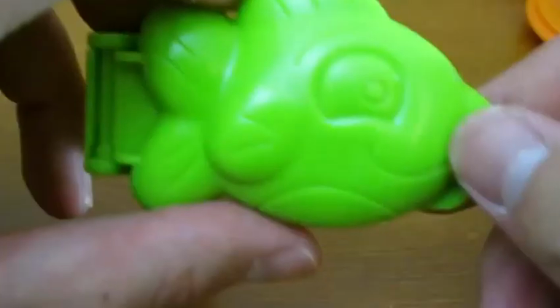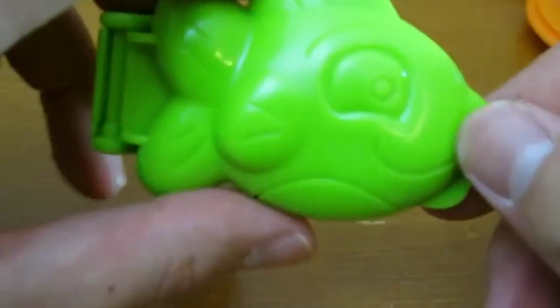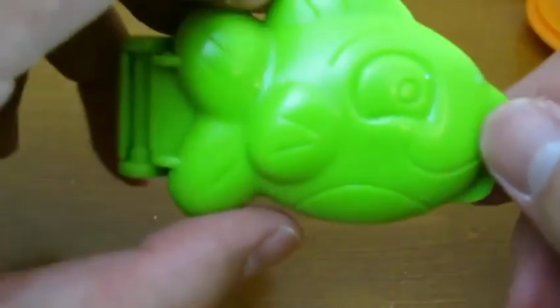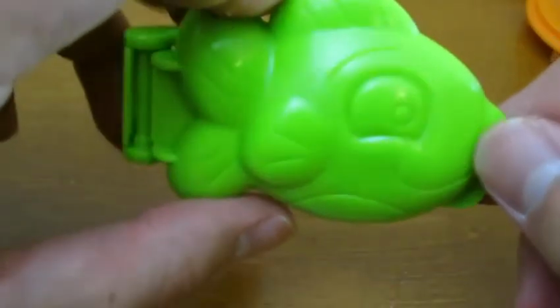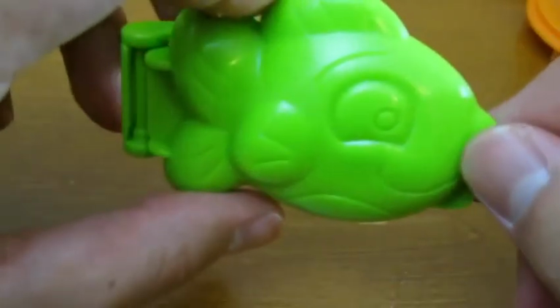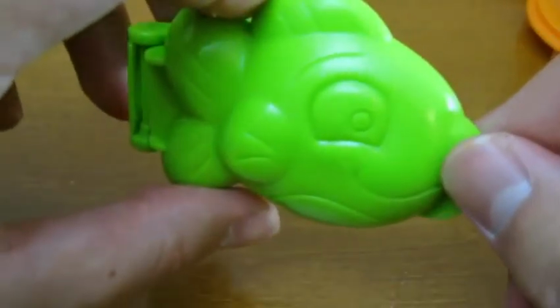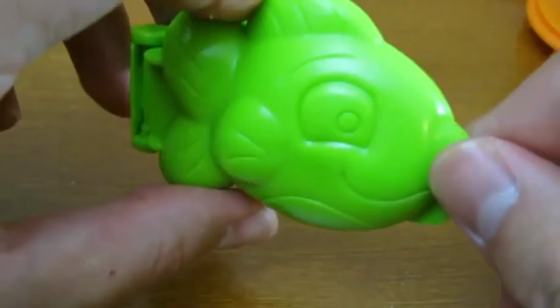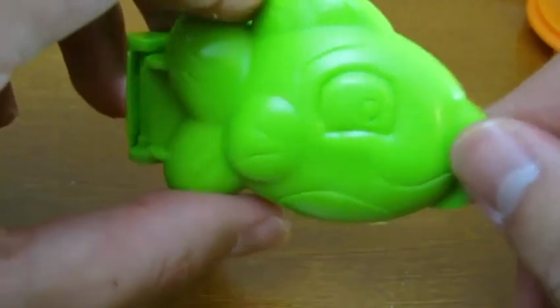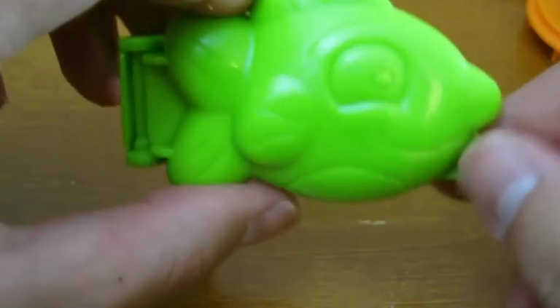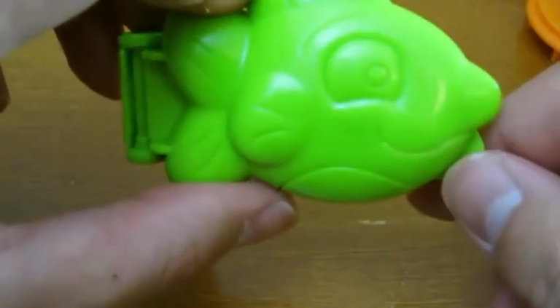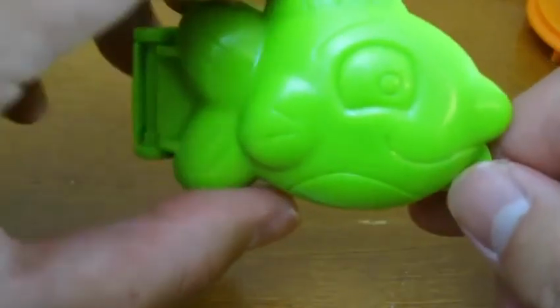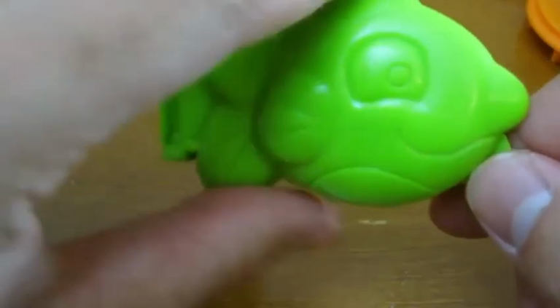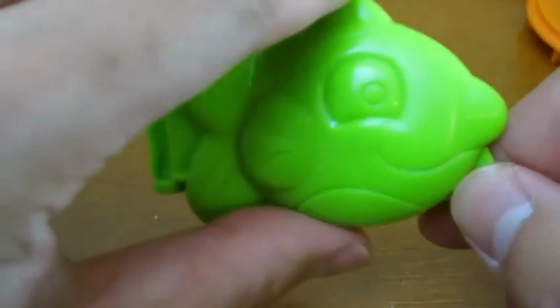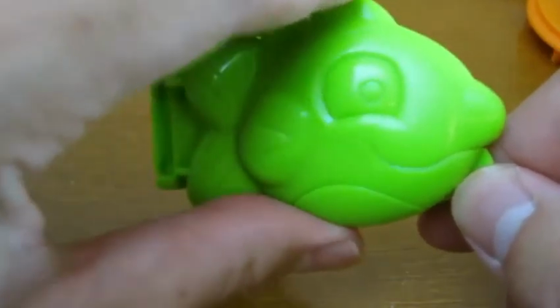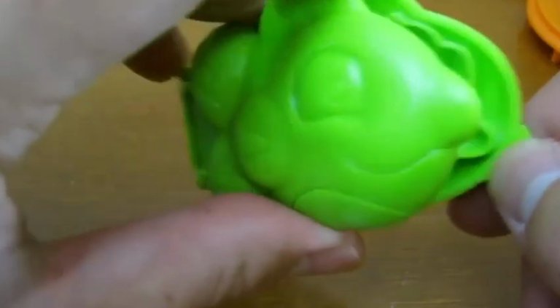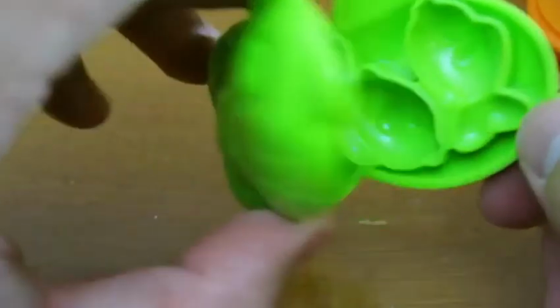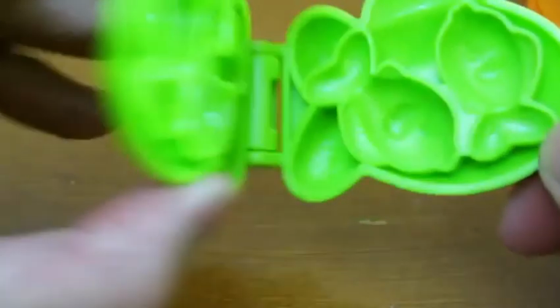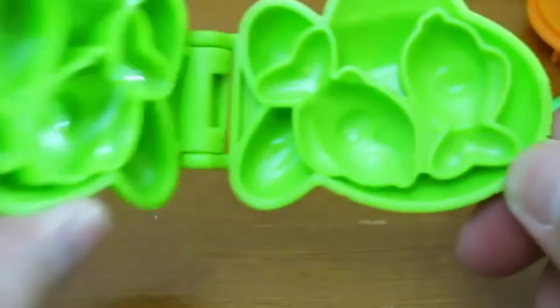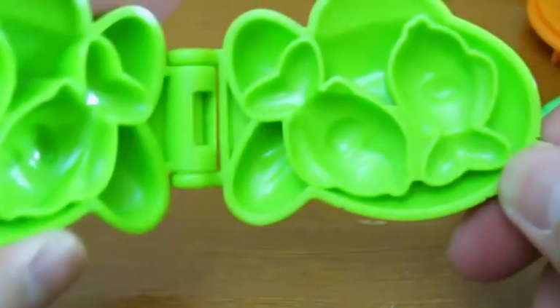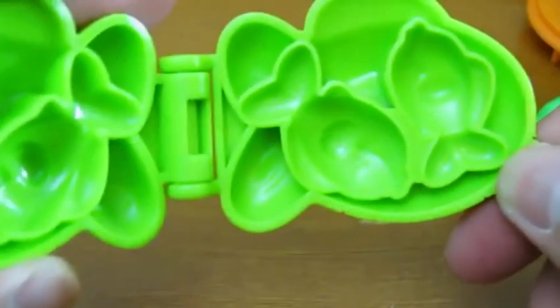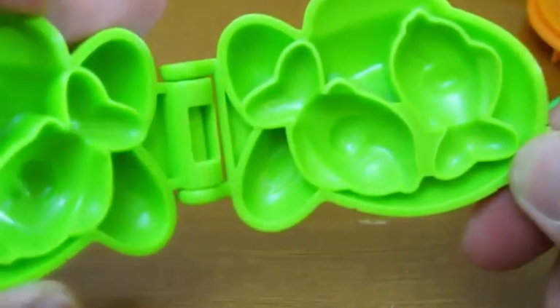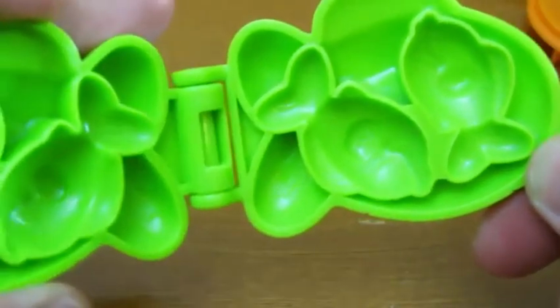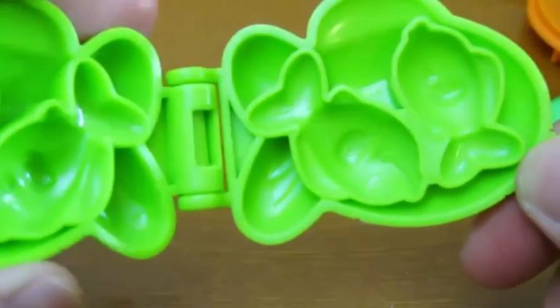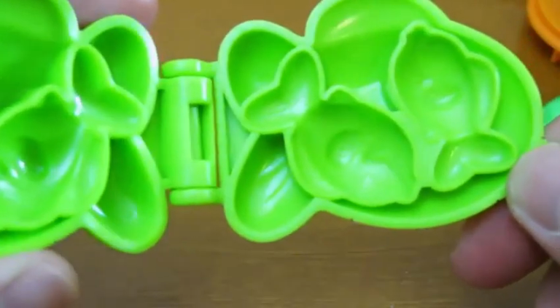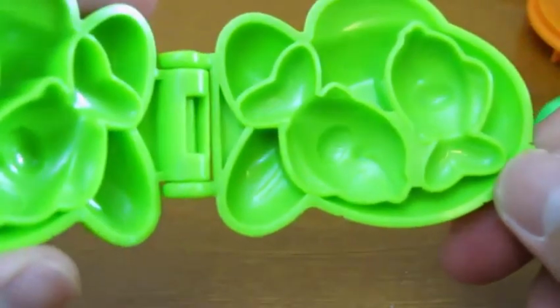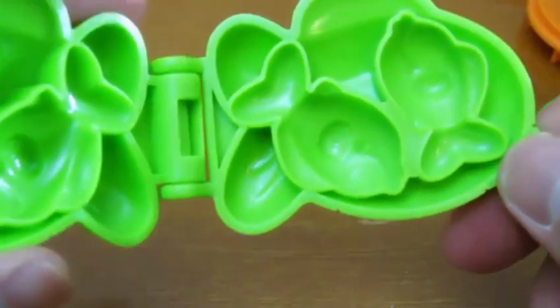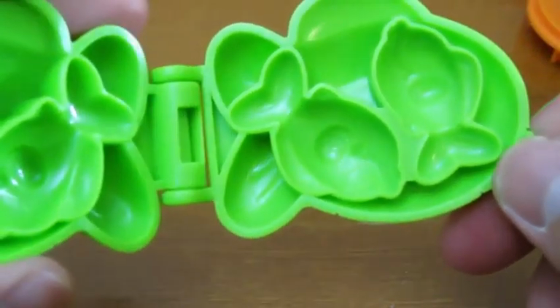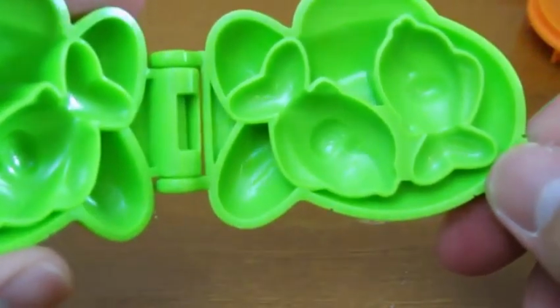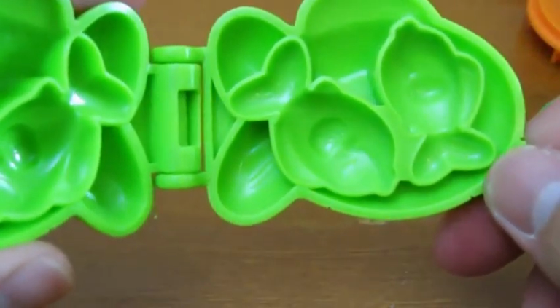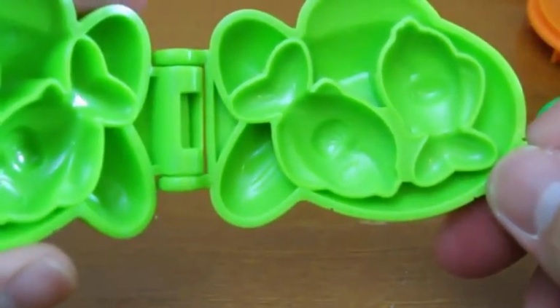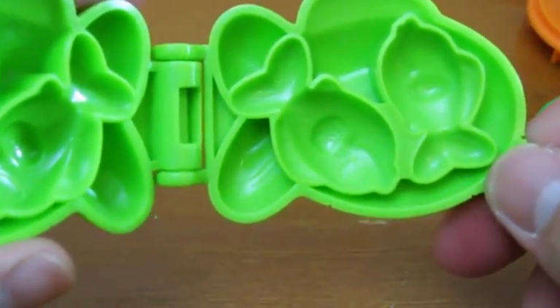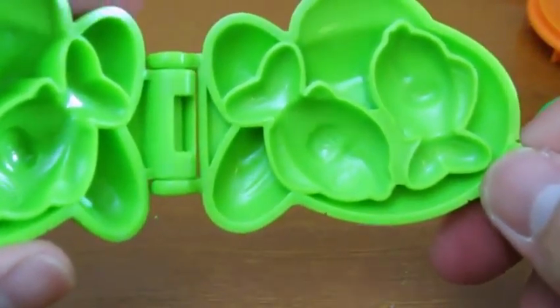Now let's see what's inside this fish mold! Awesome — we can make multiple fish!